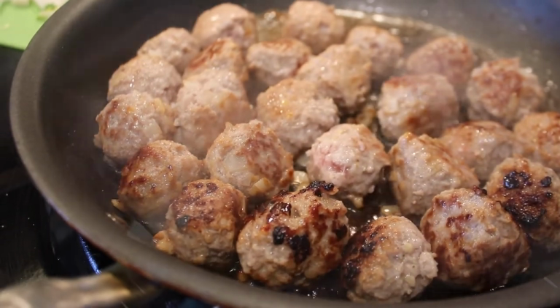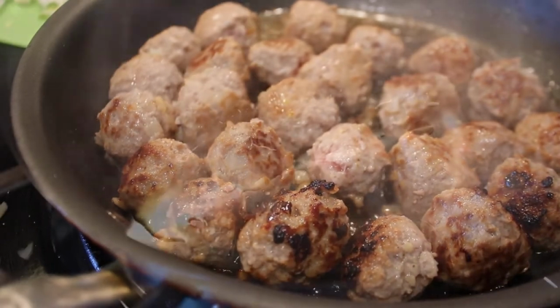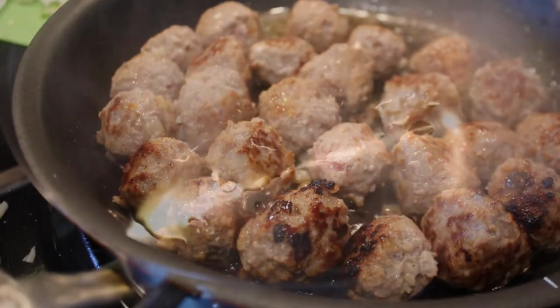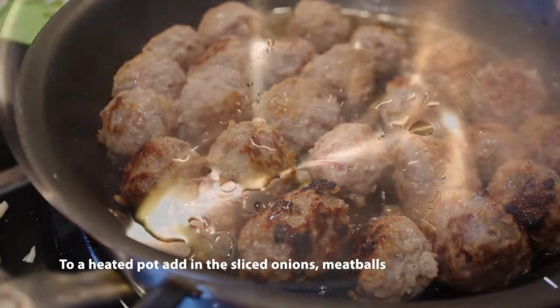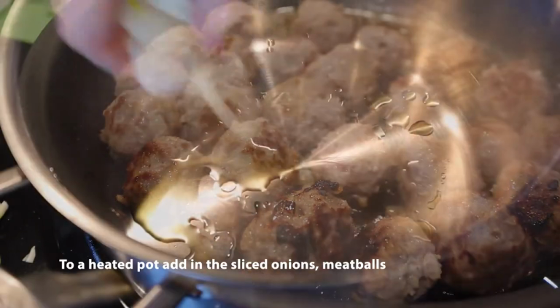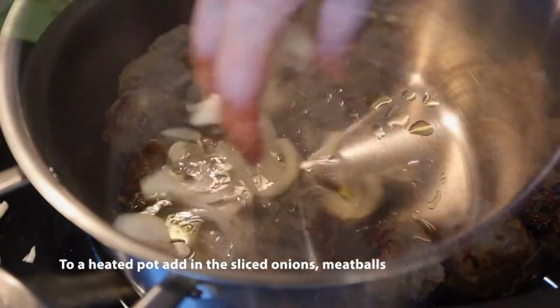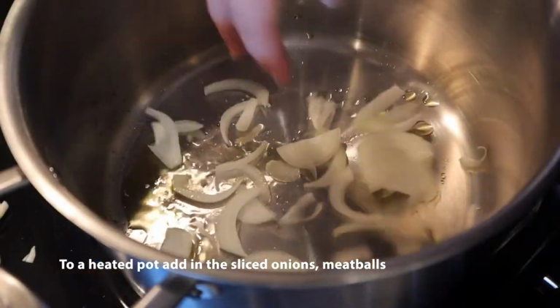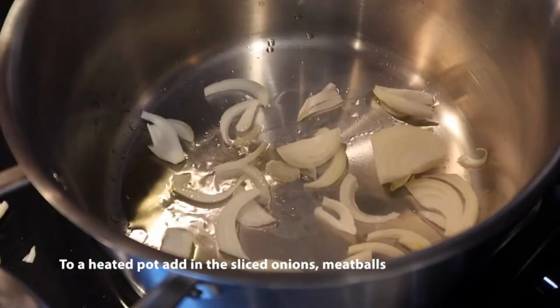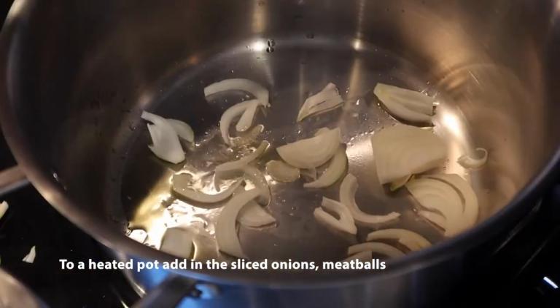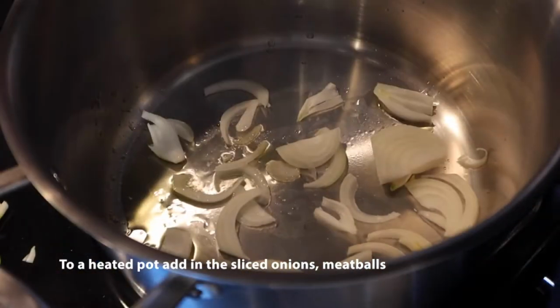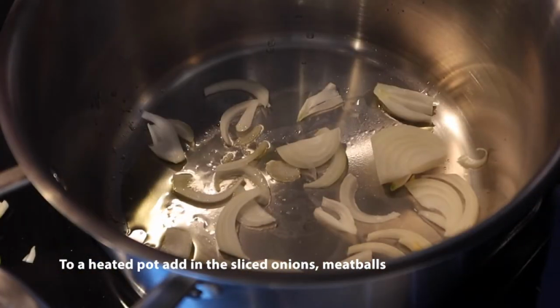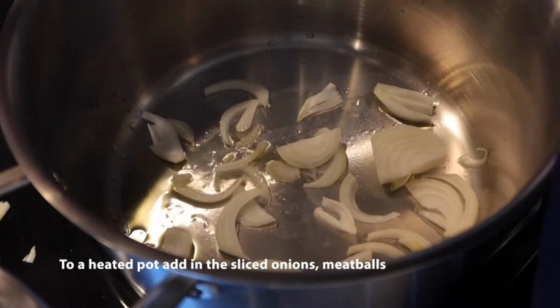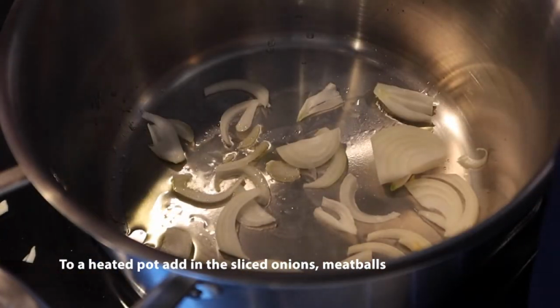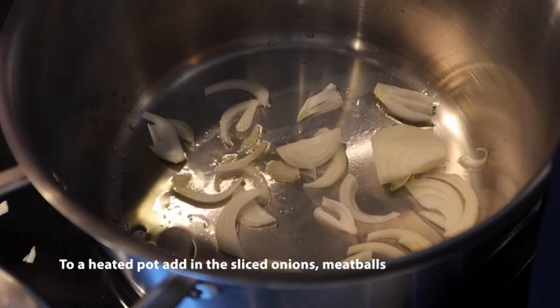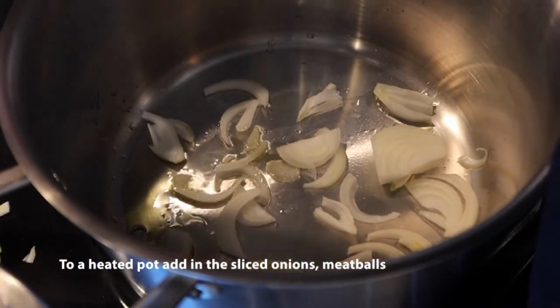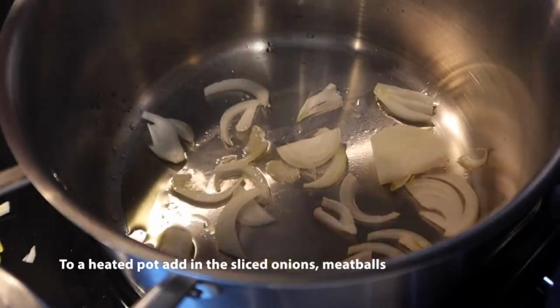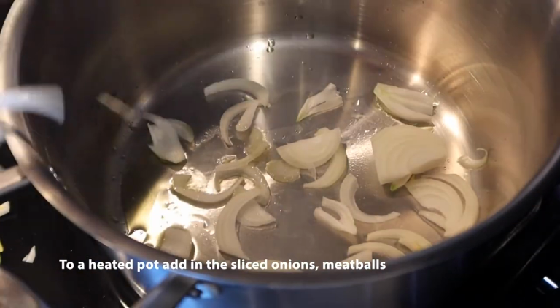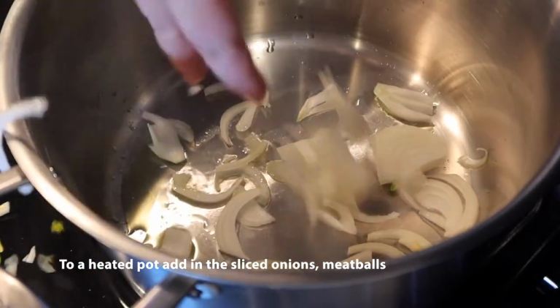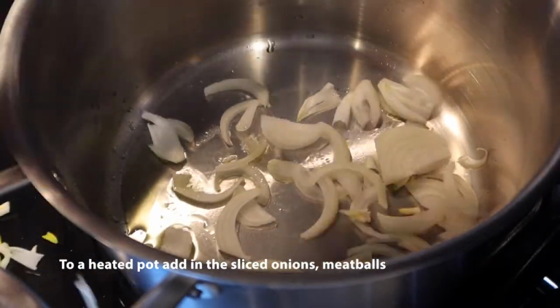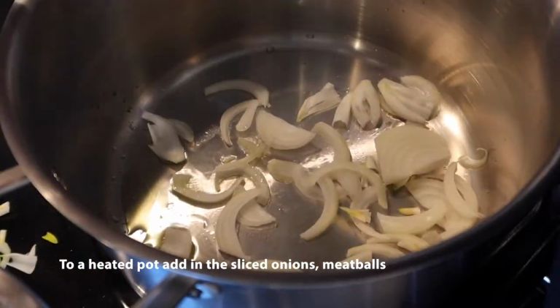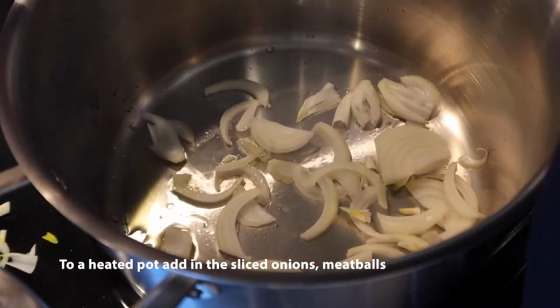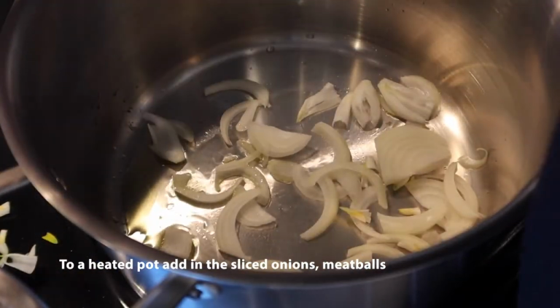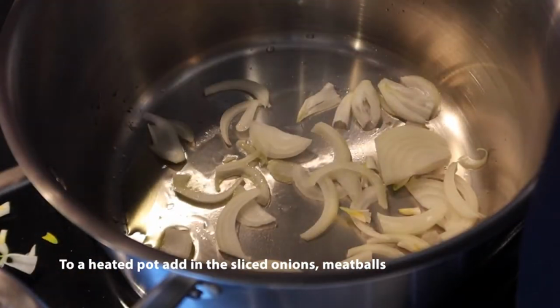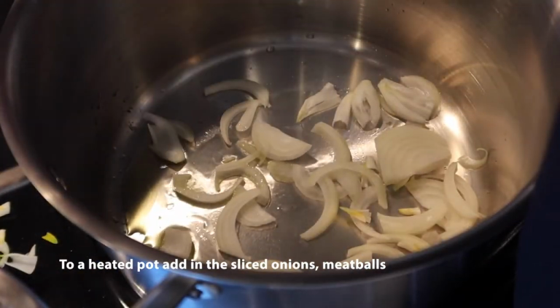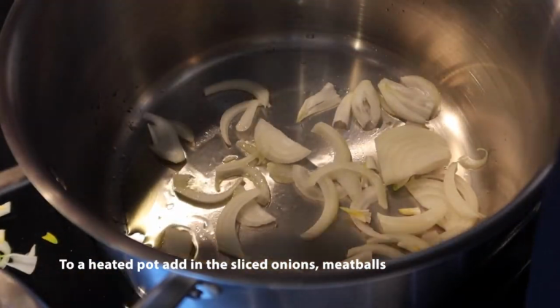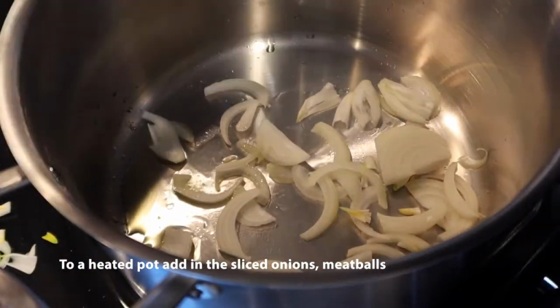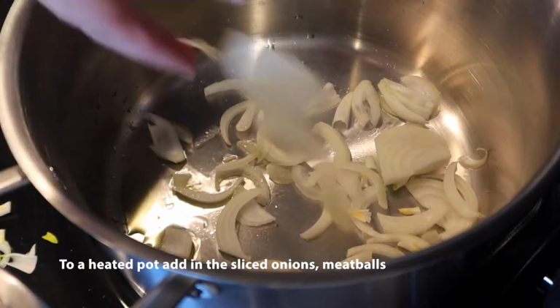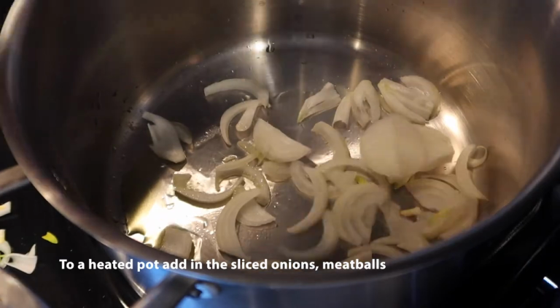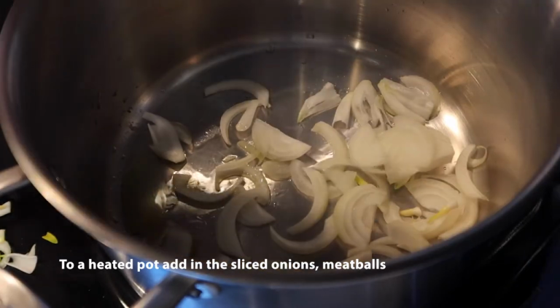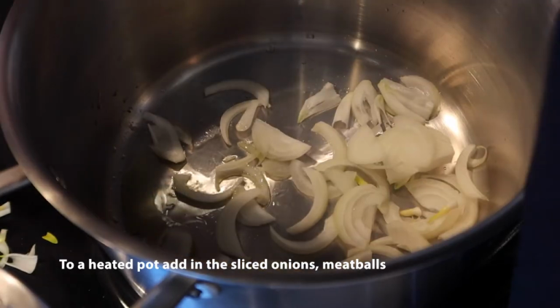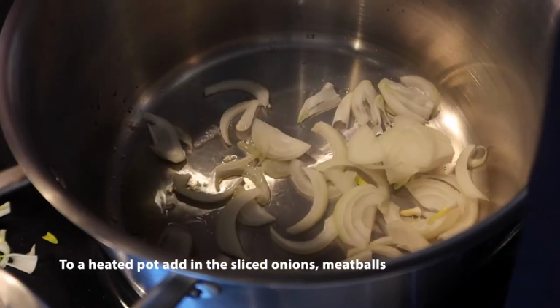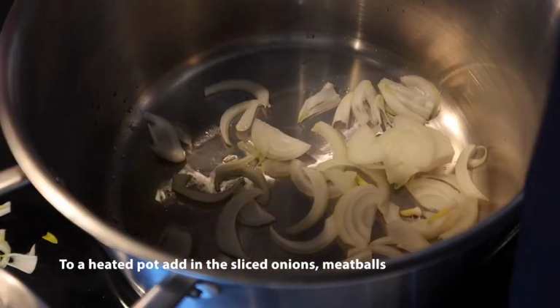Cook the new meat very quickly. It shouldn't take too long.